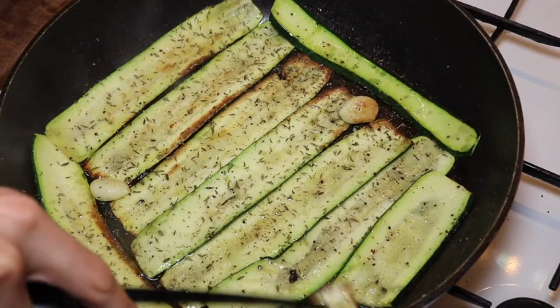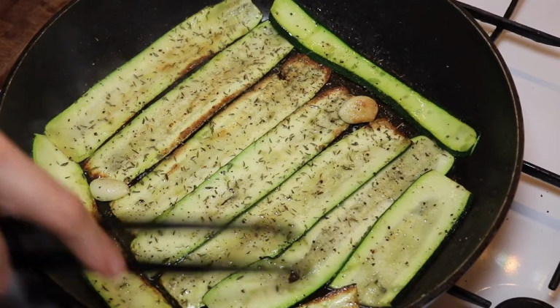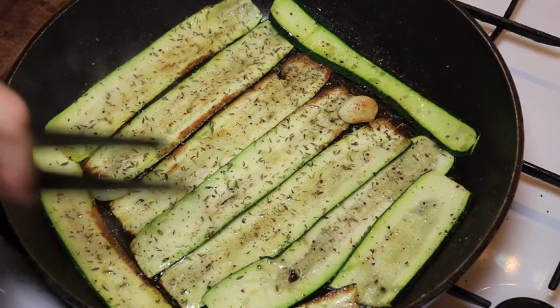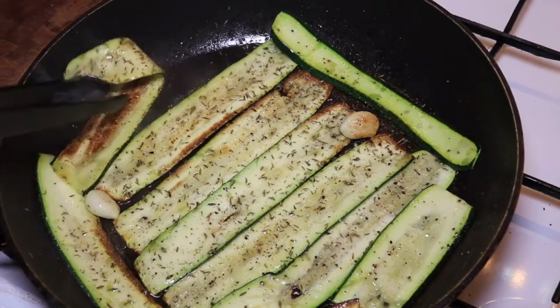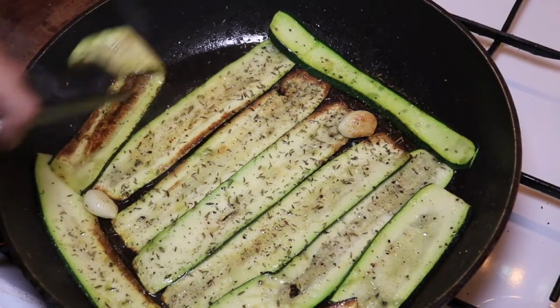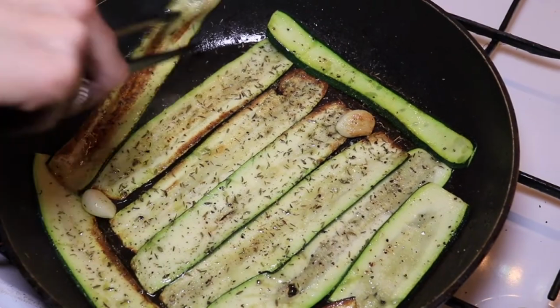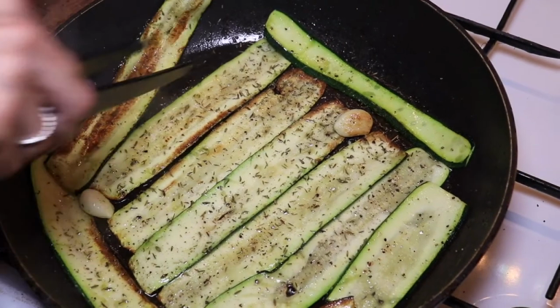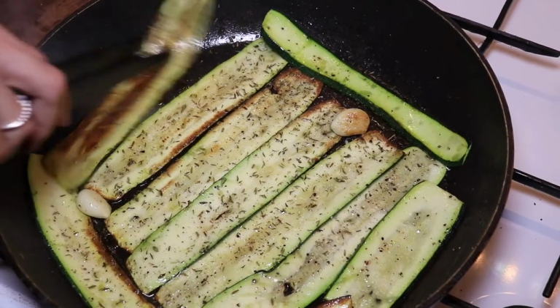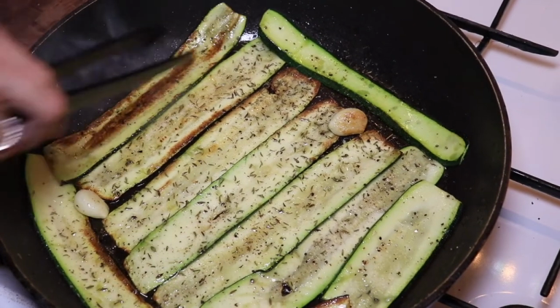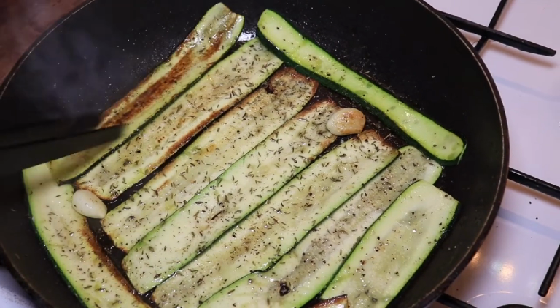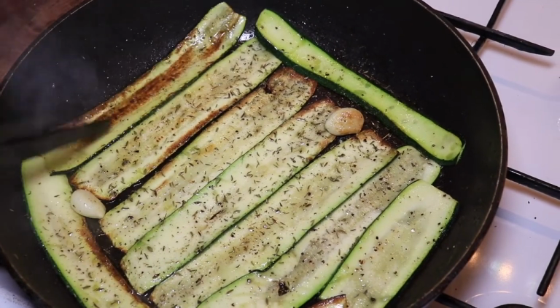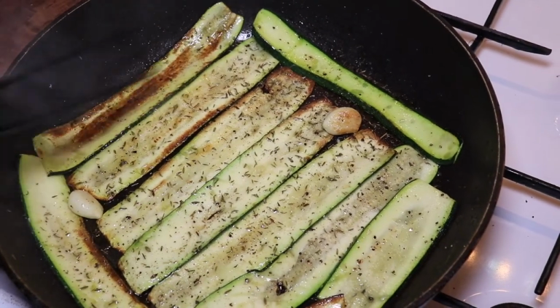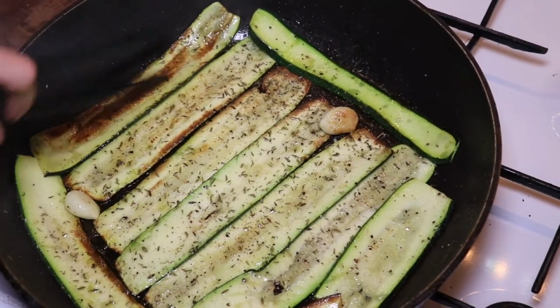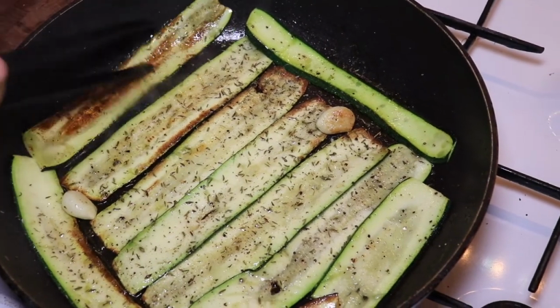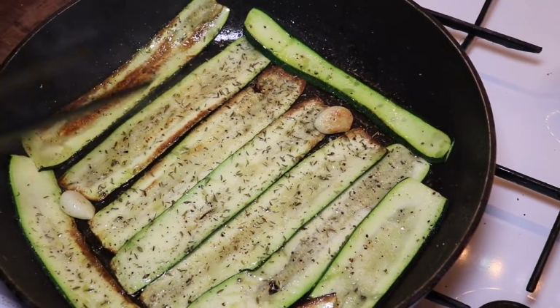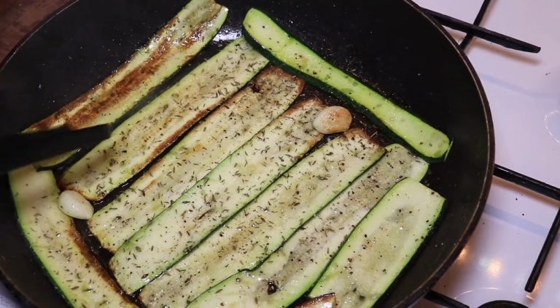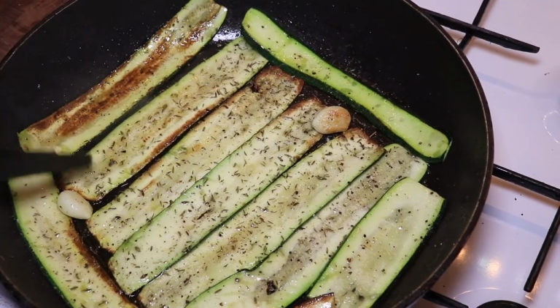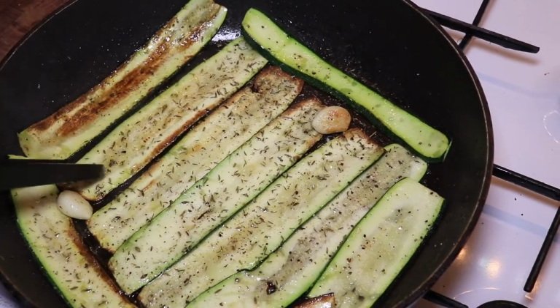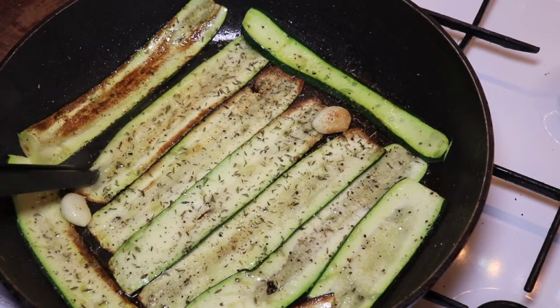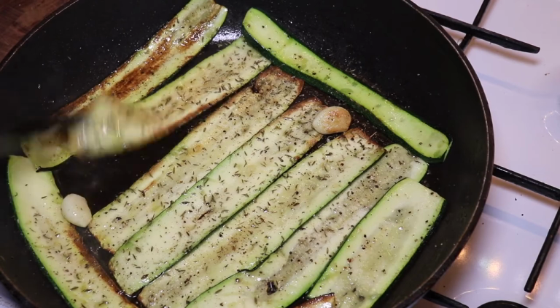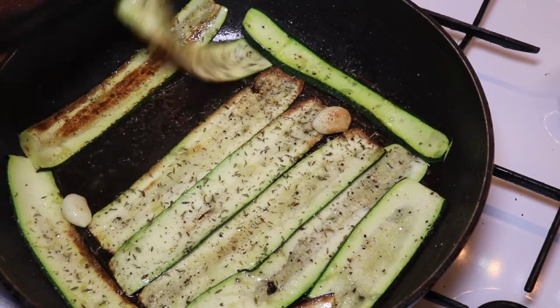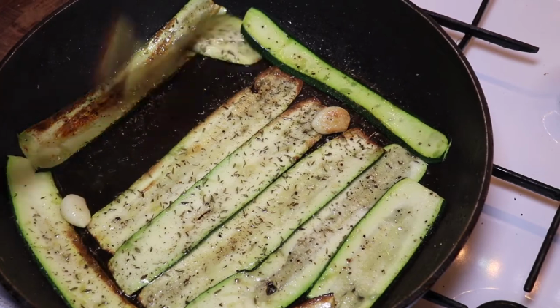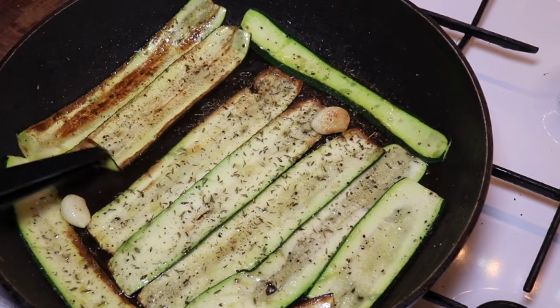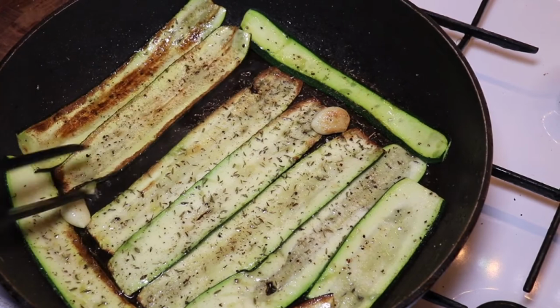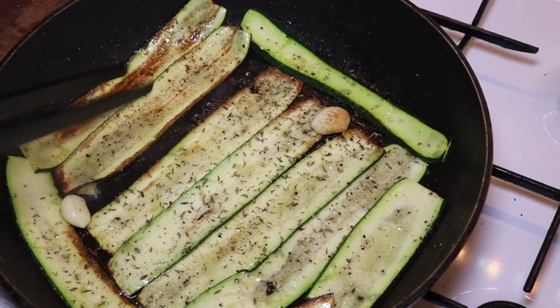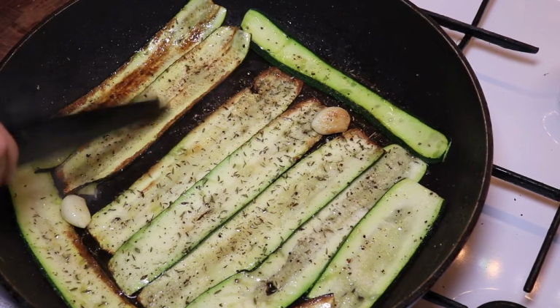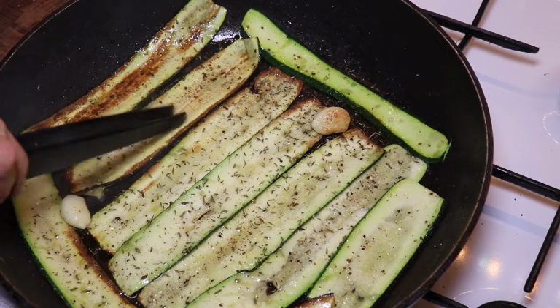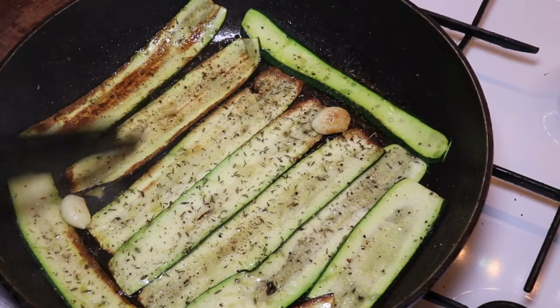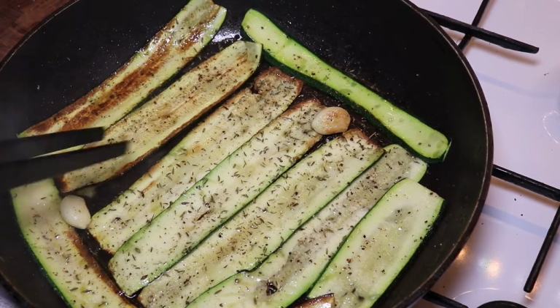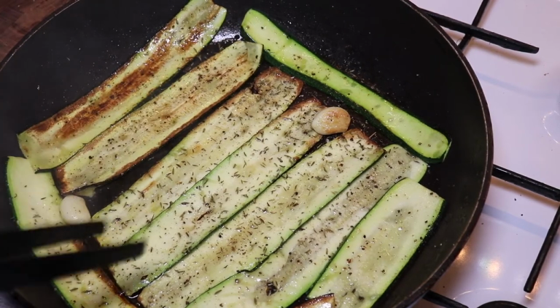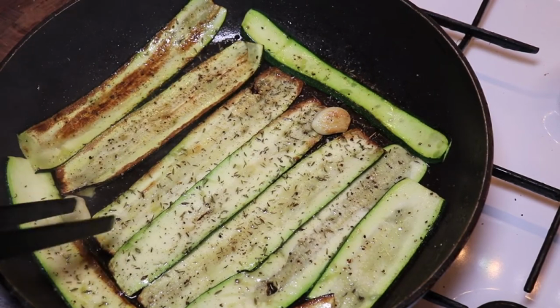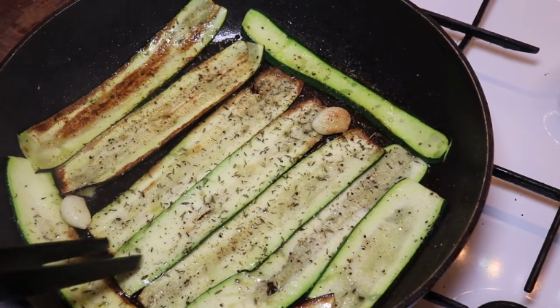As you can see here they're getting nice and golden brown, and it's going to be just delicious to put on top of this focaccia.